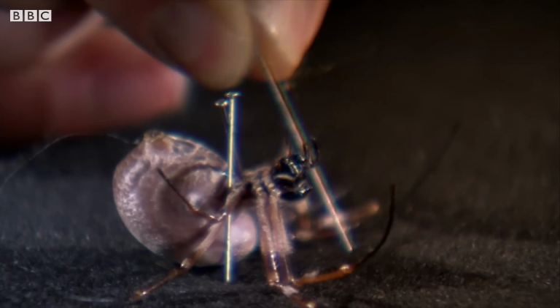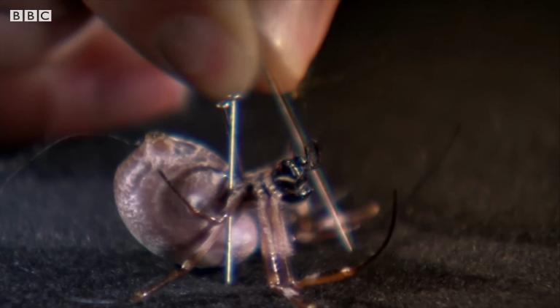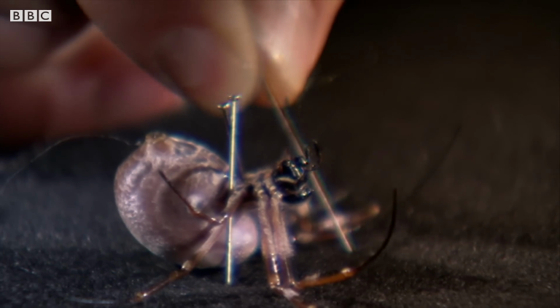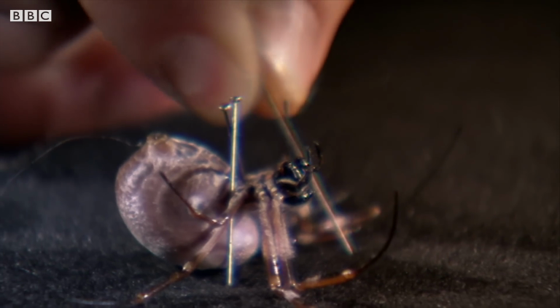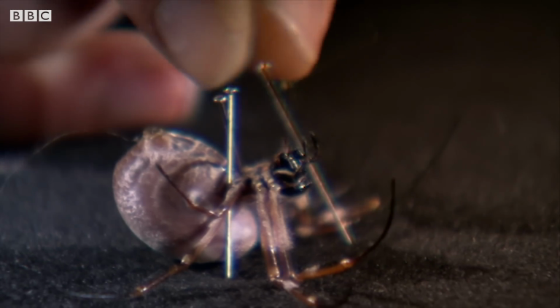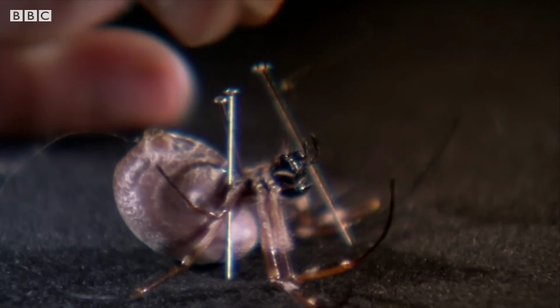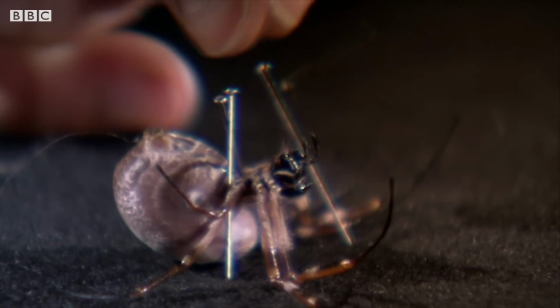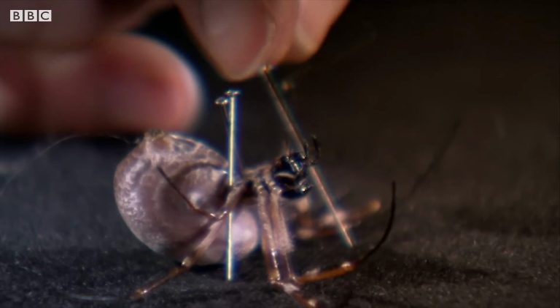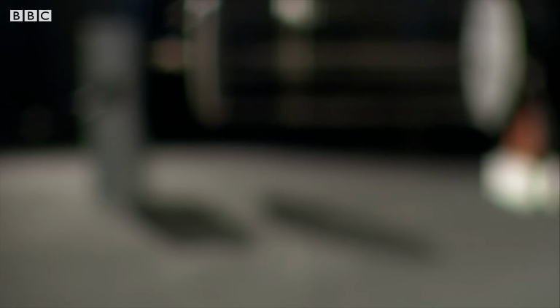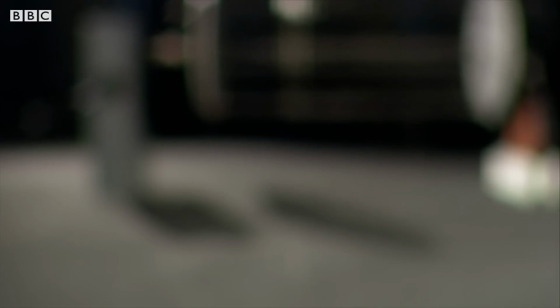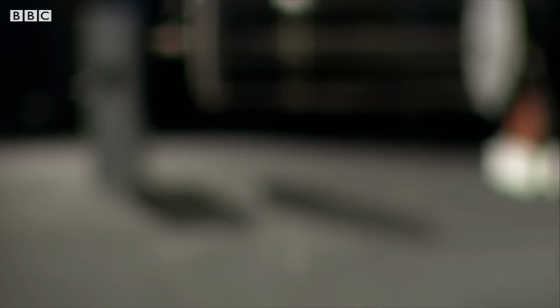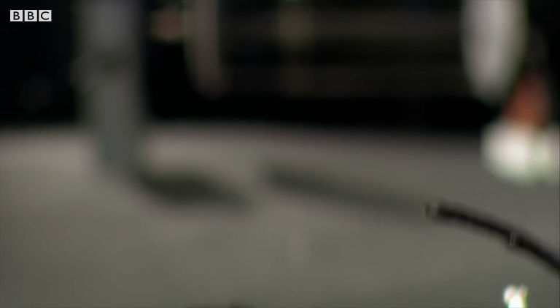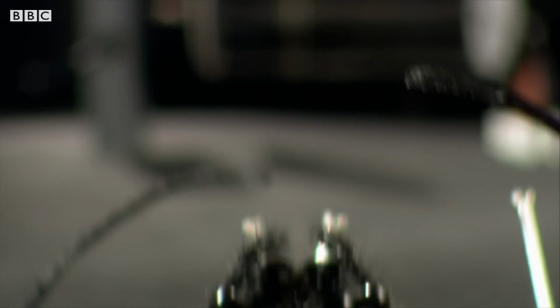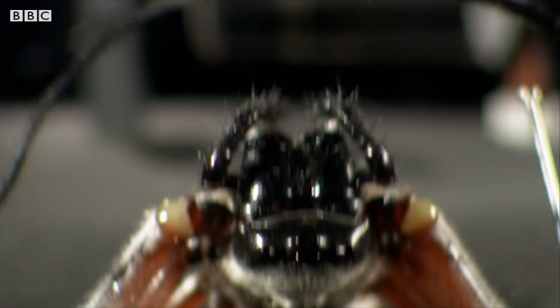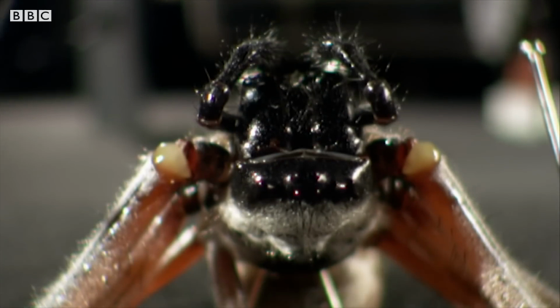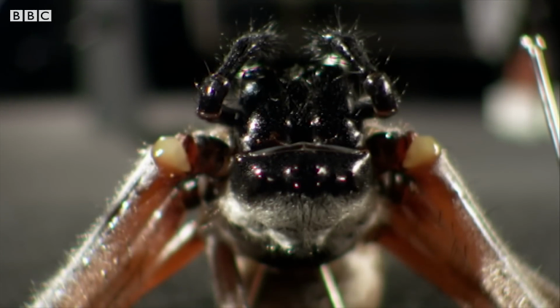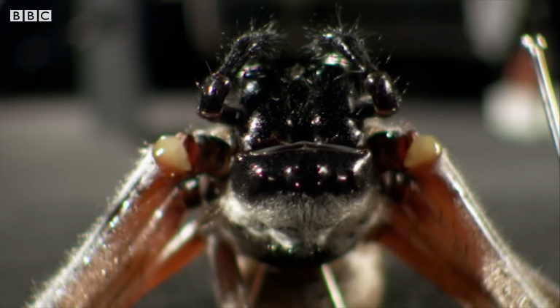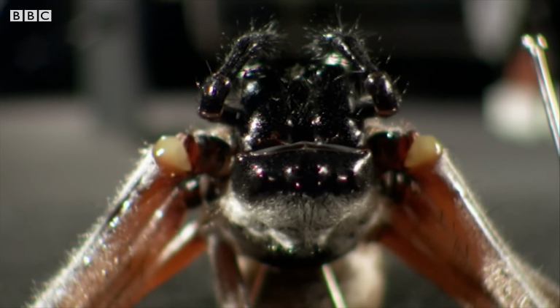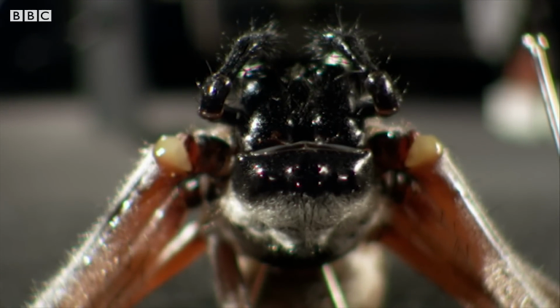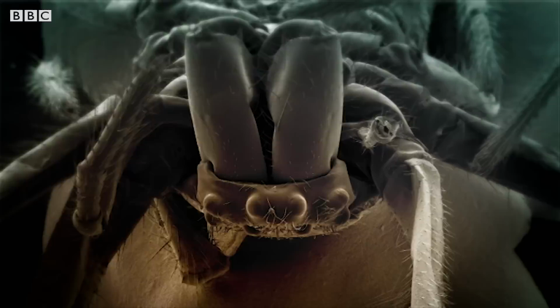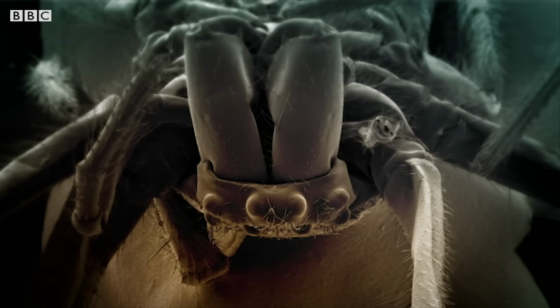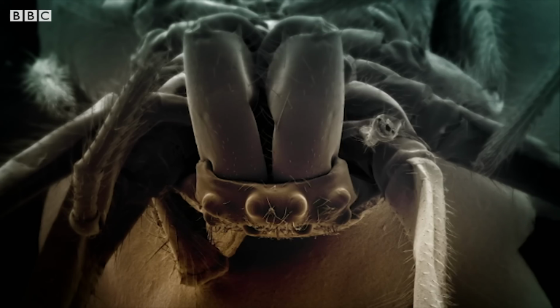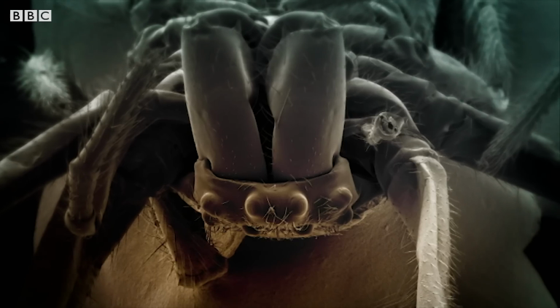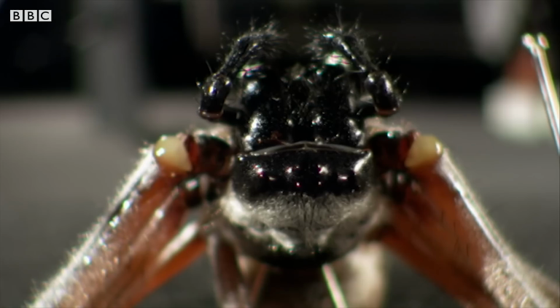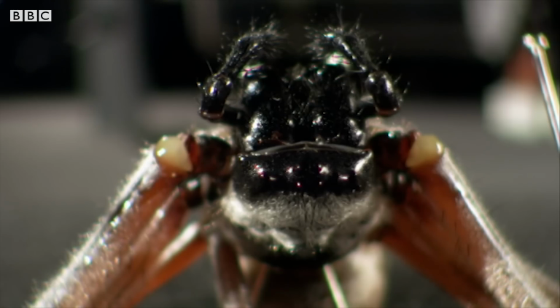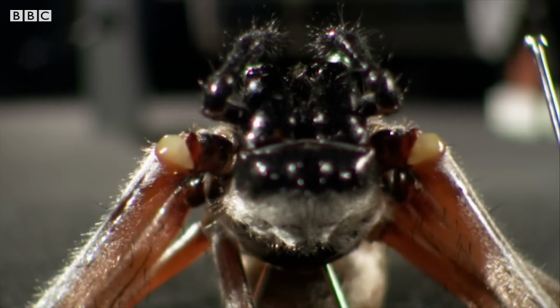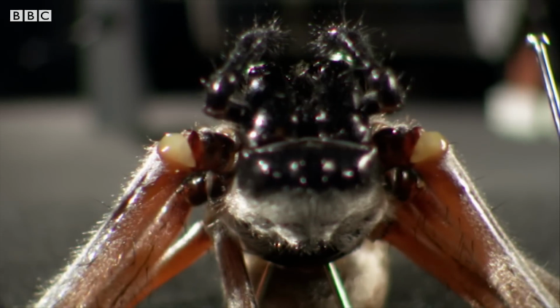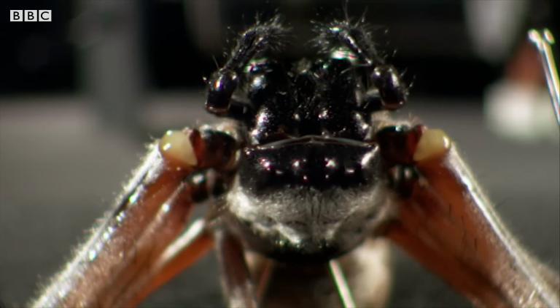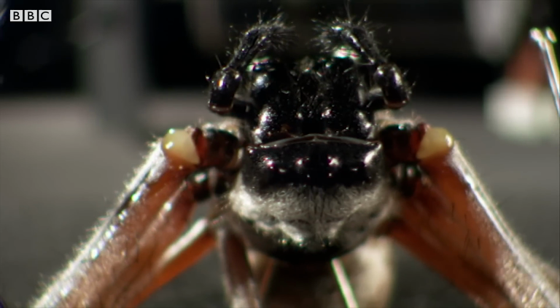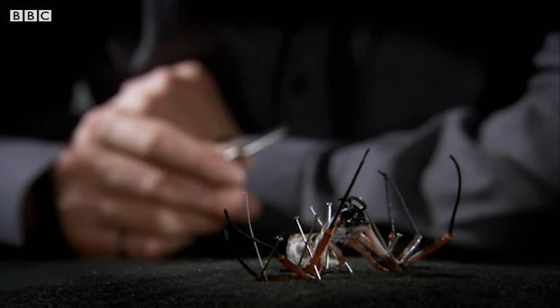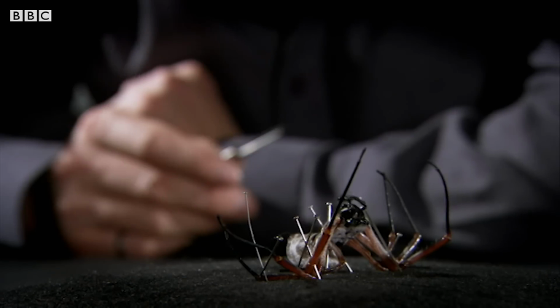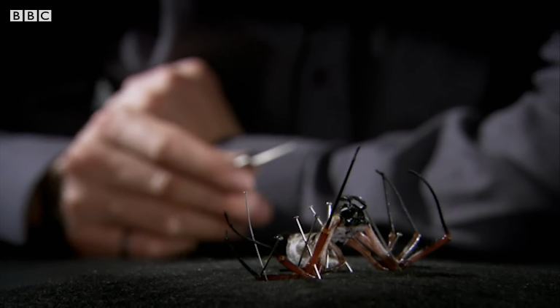I've never actually milled a spider before, funnily enough. Still, always a first time.